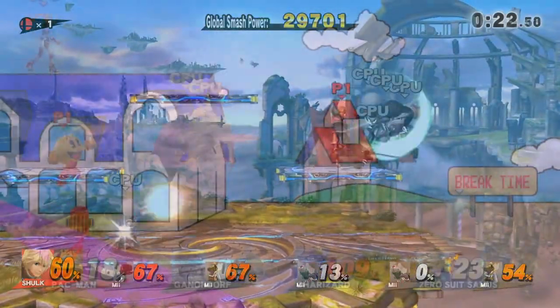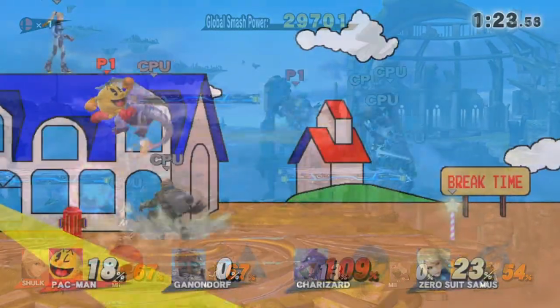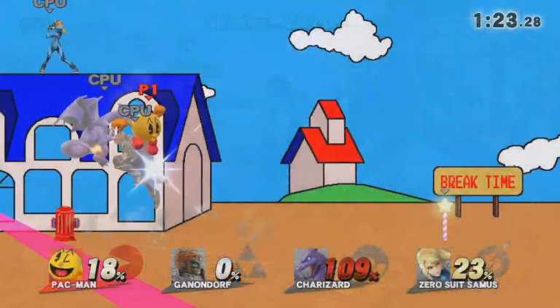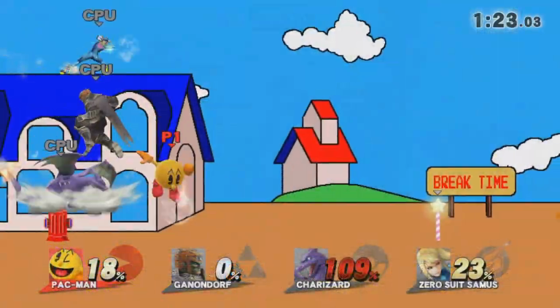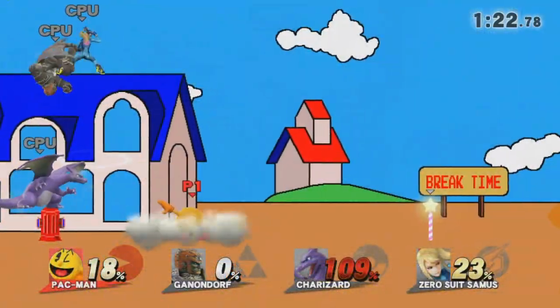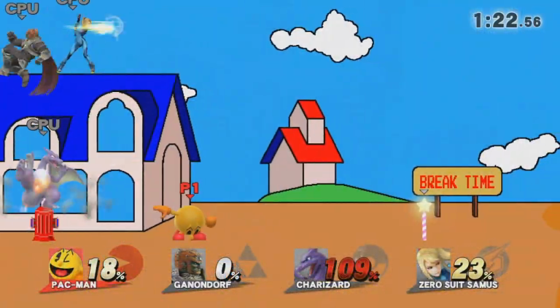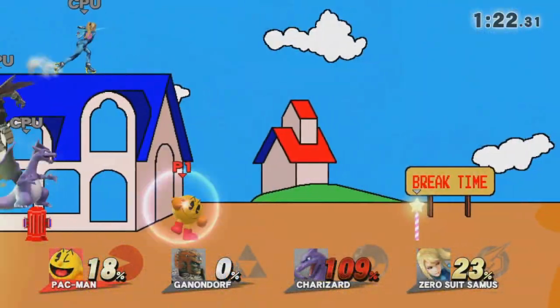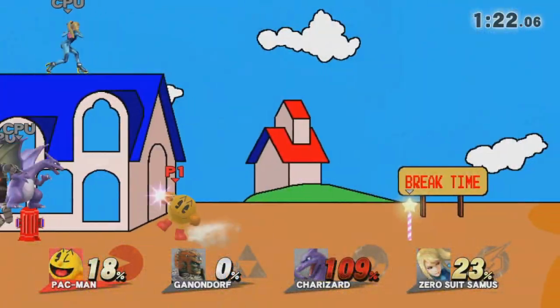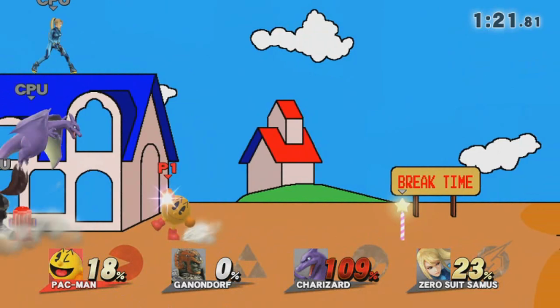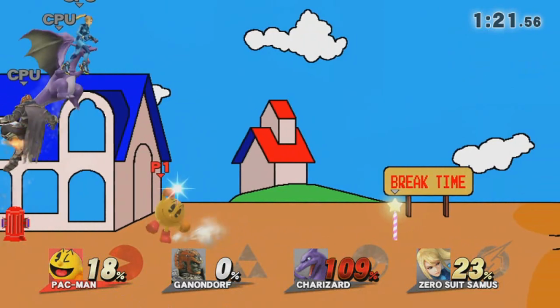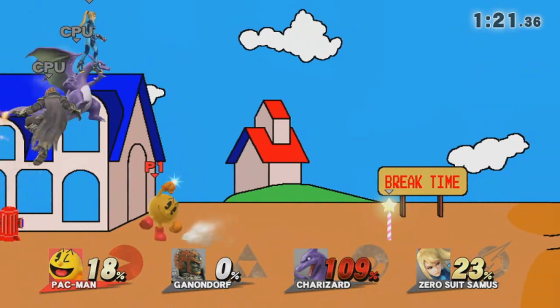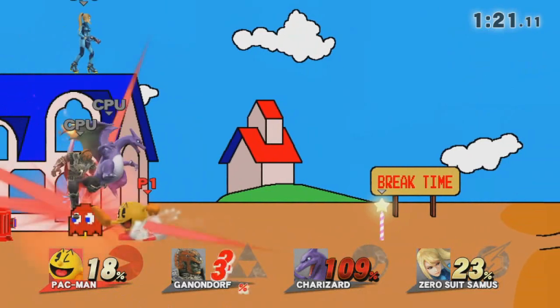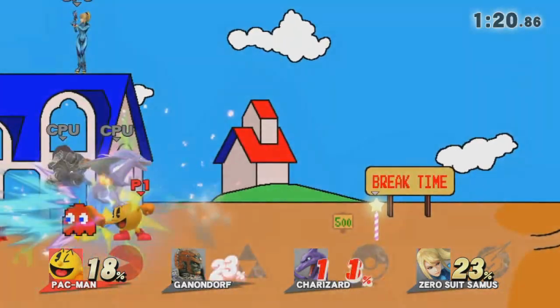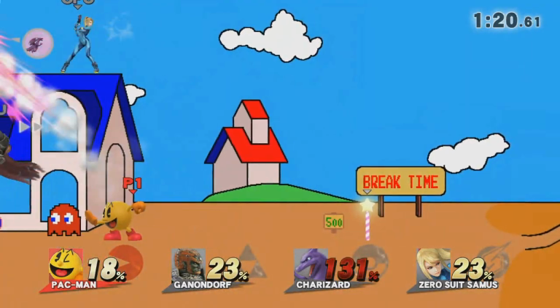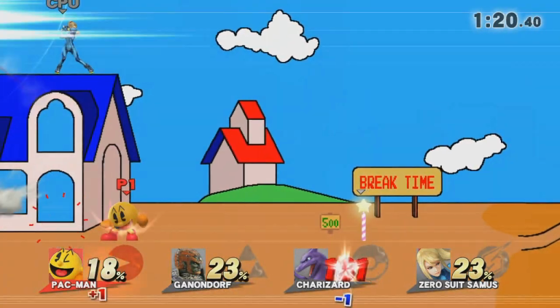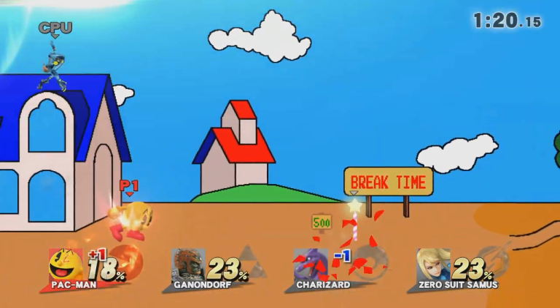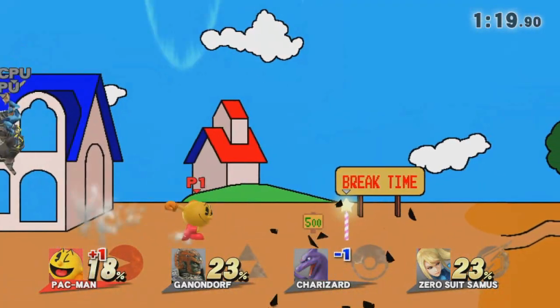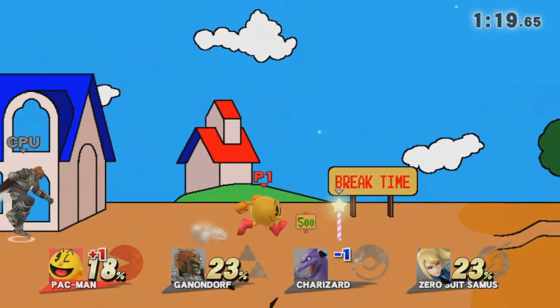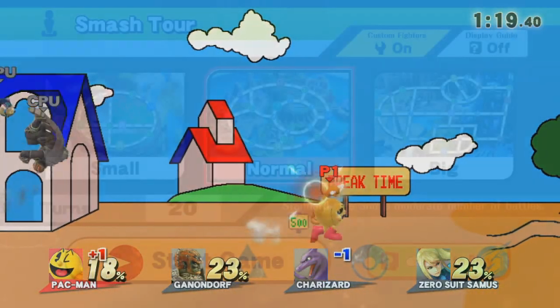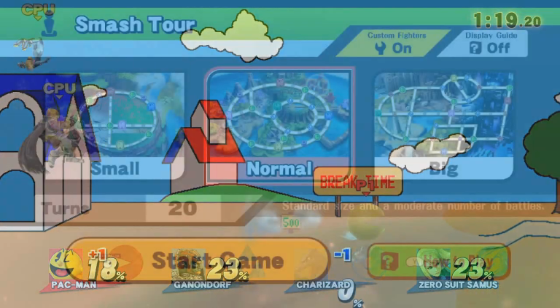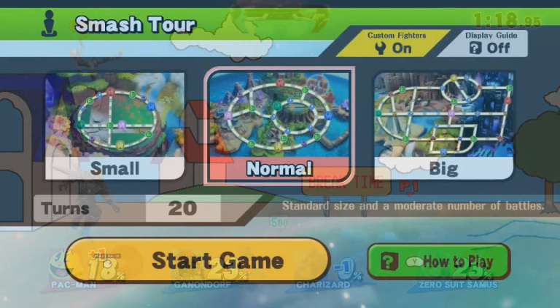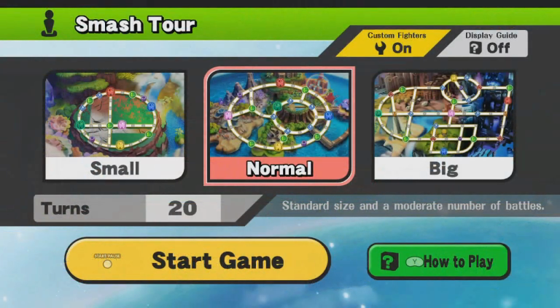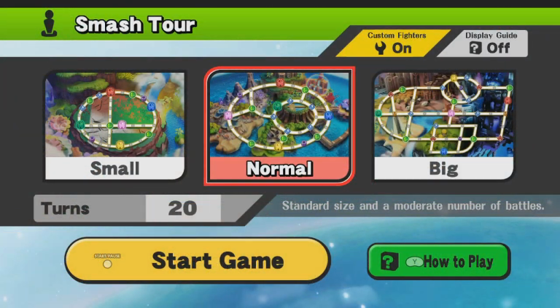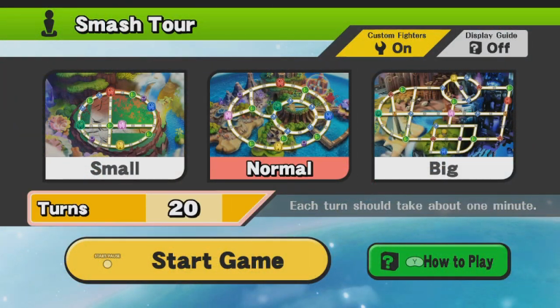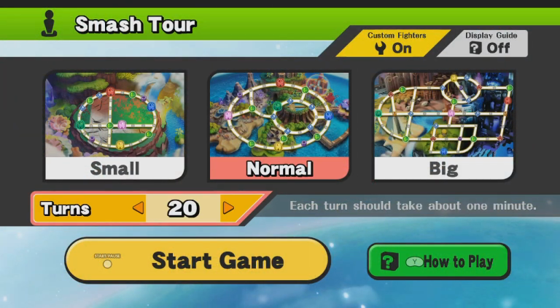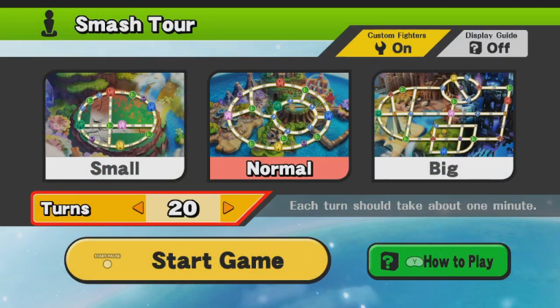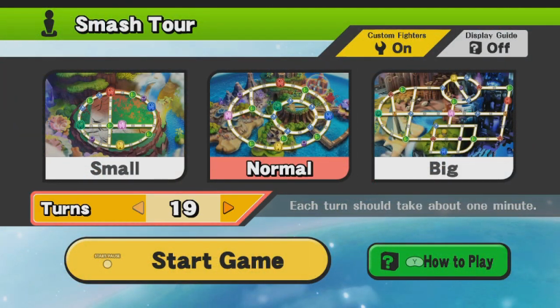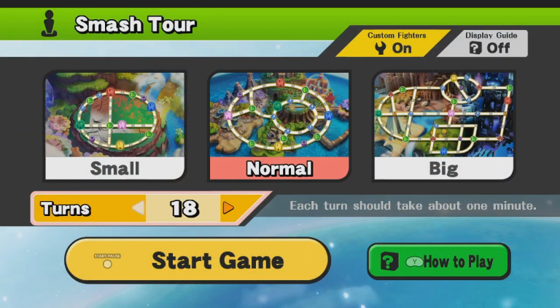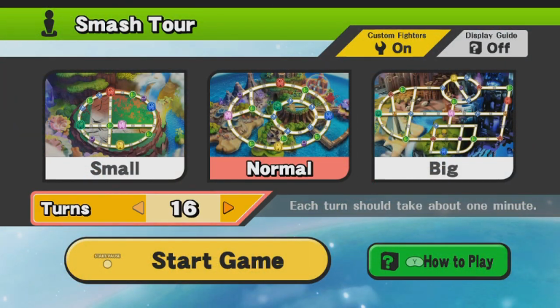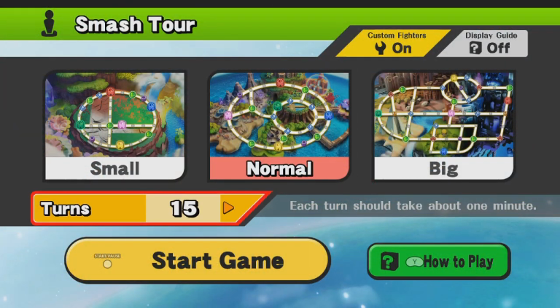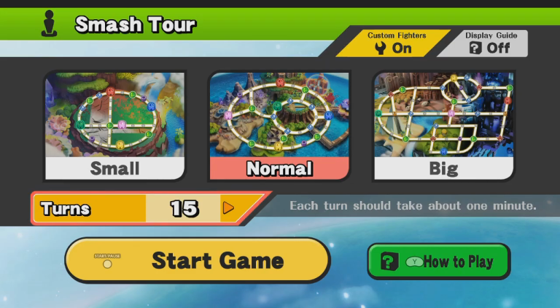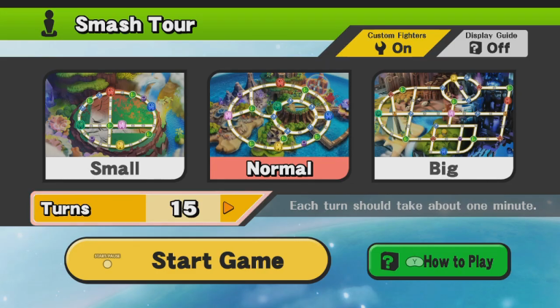To unlock the Pac-Land stage, you'll have to play all the maps in Smash Tour mode. I'd suggest only playing on 15 turns just to speed up the process.